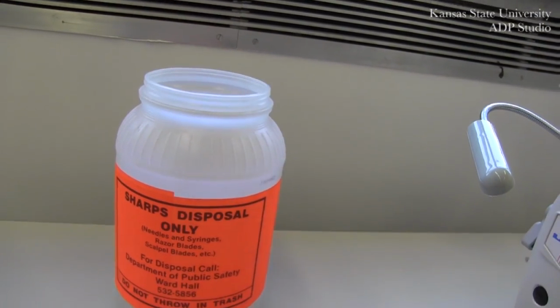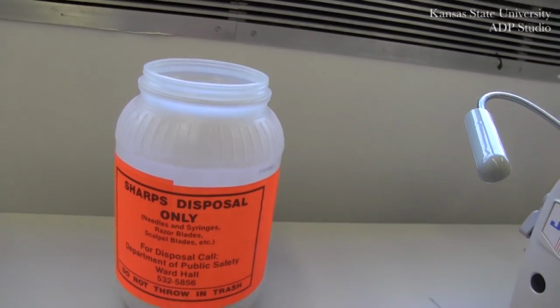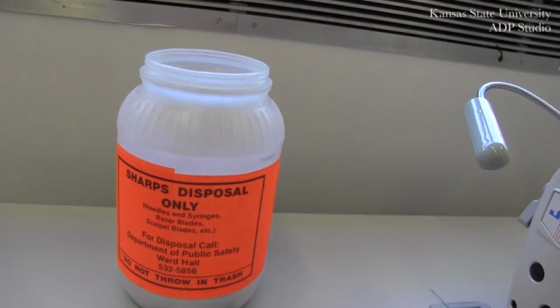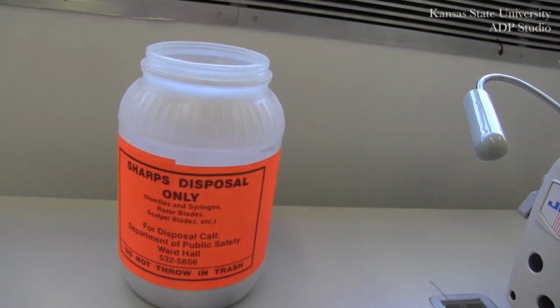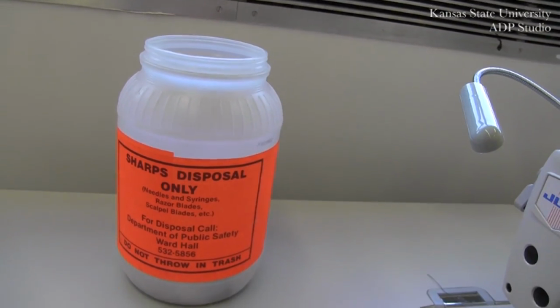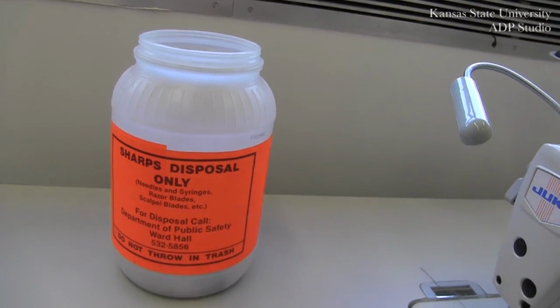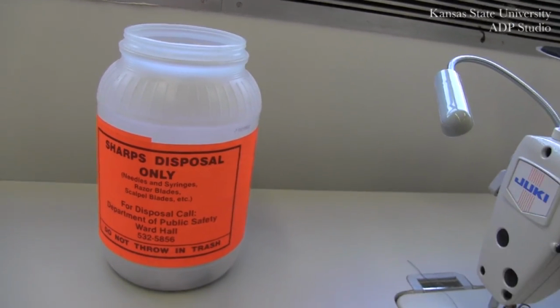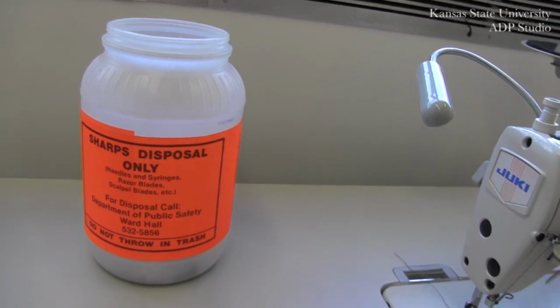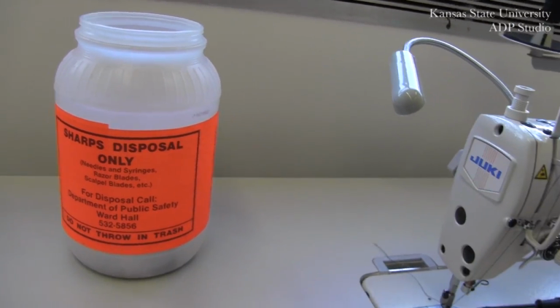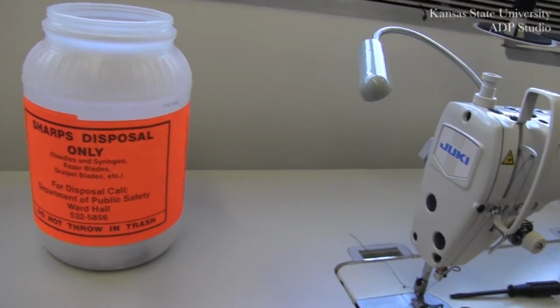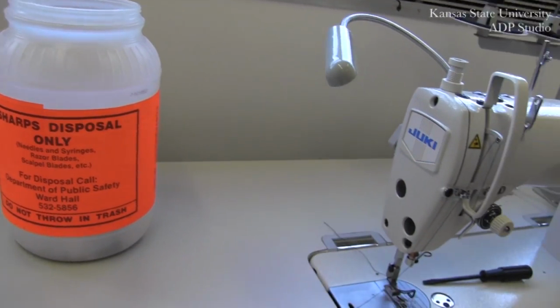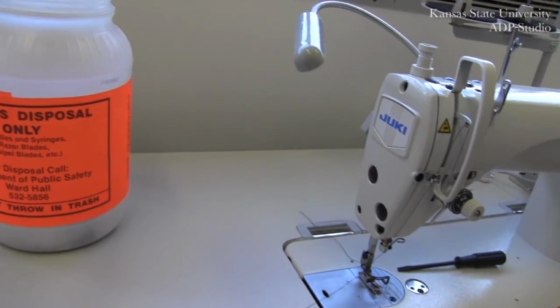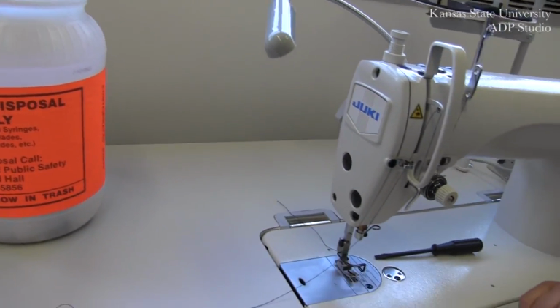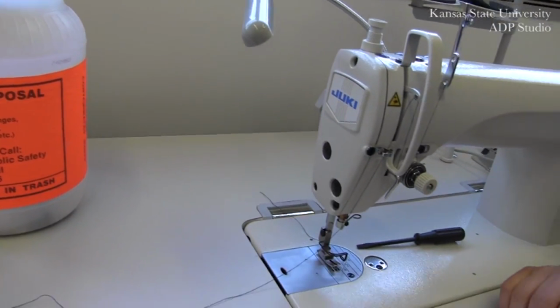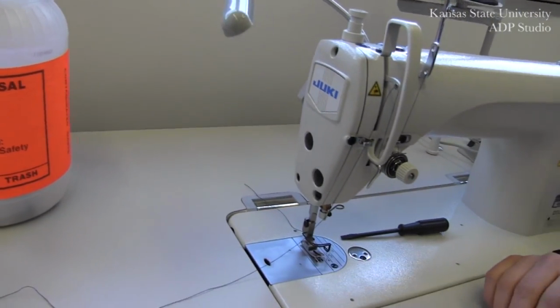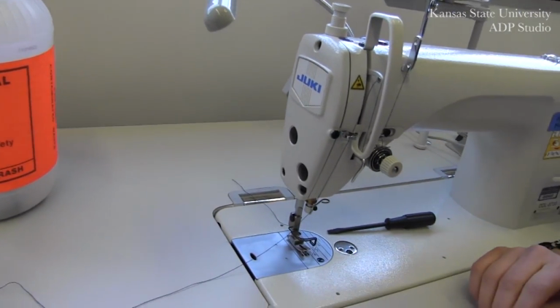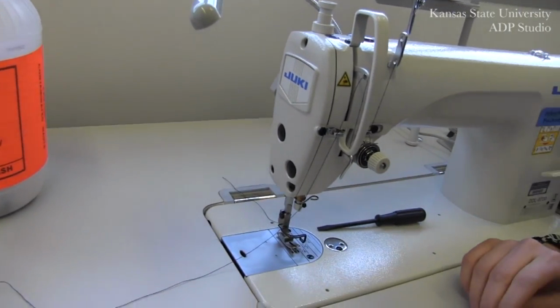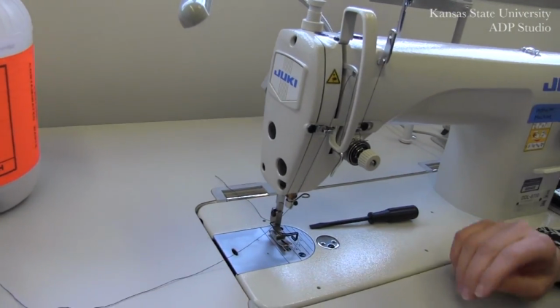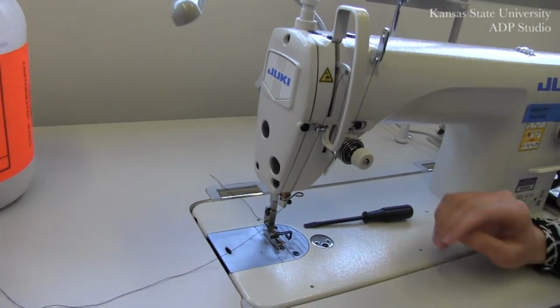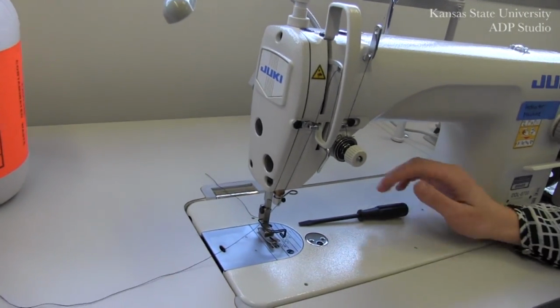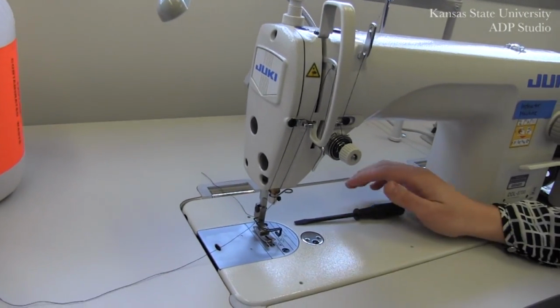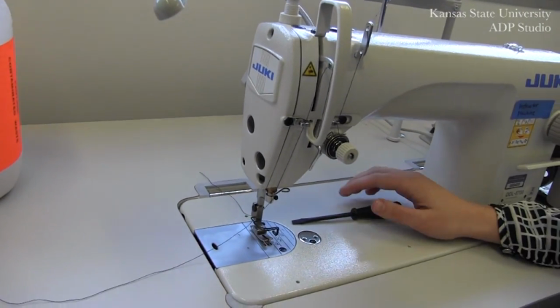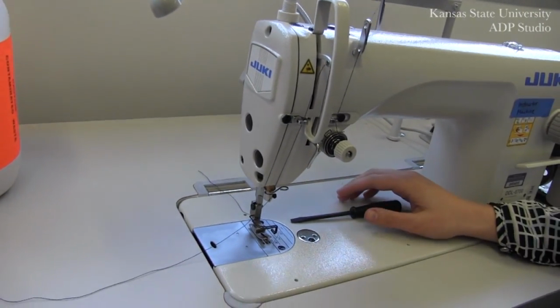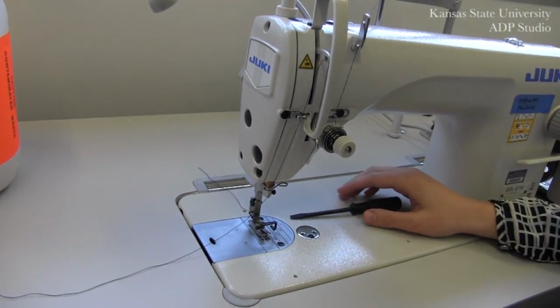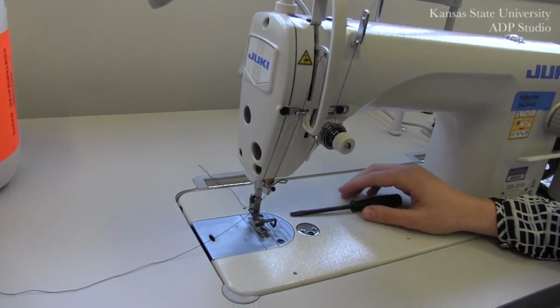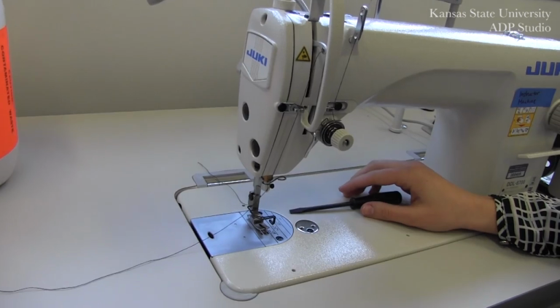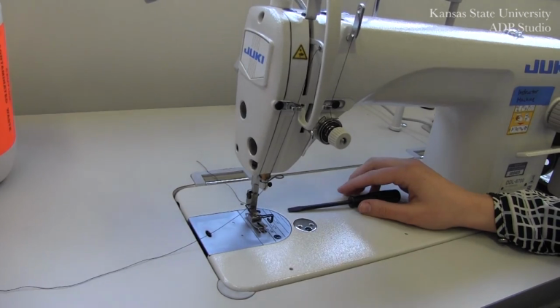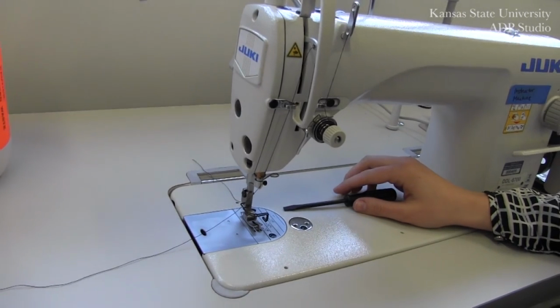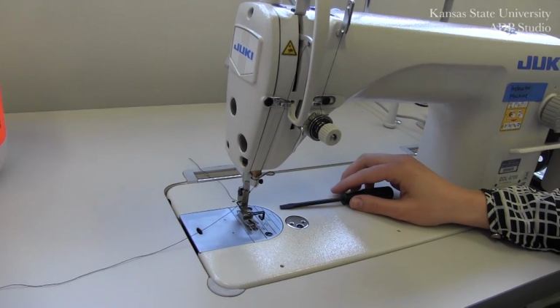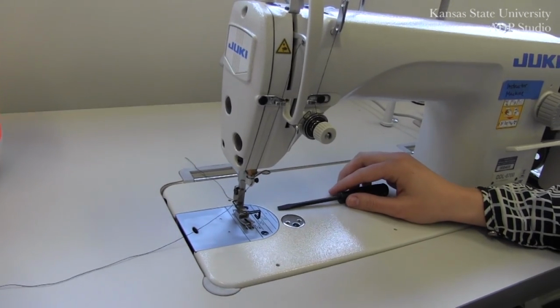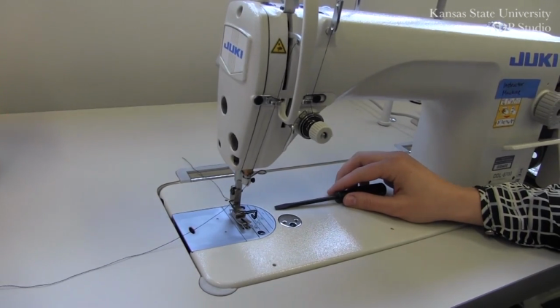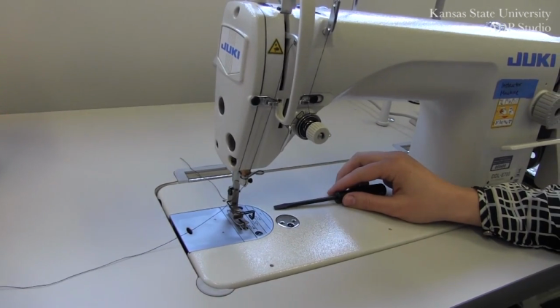All of the sharps bins in the ADP Studio are brightly labeled in orange.